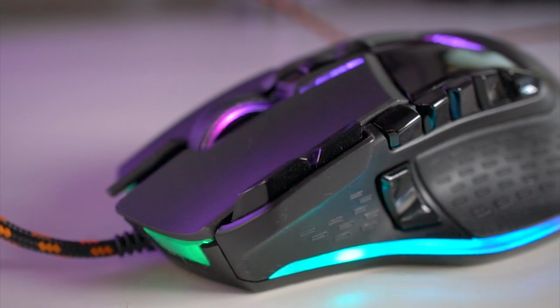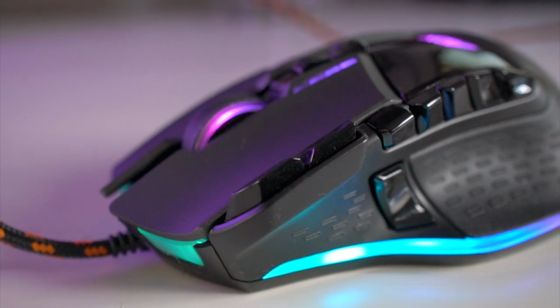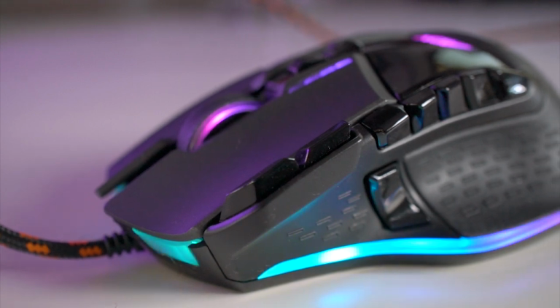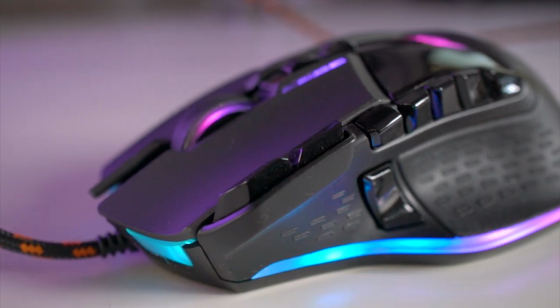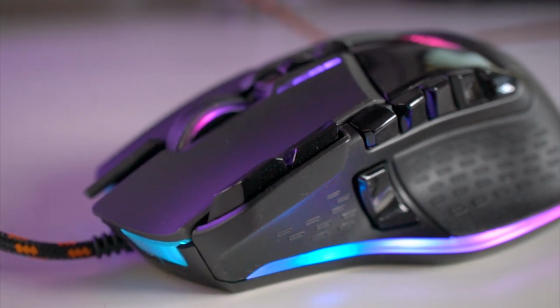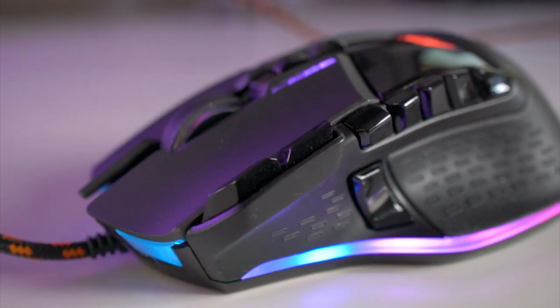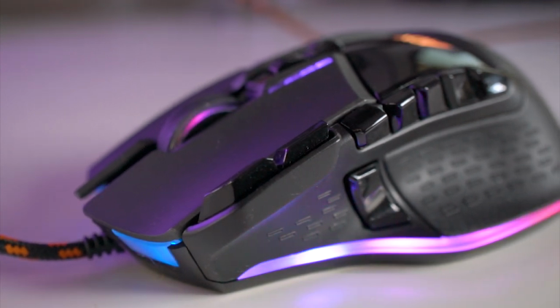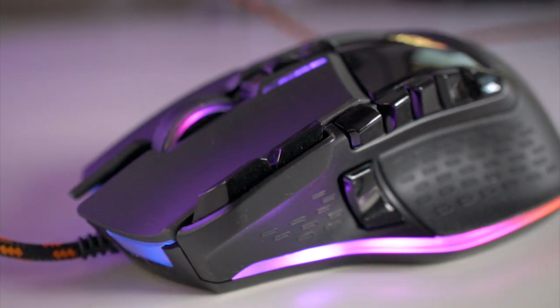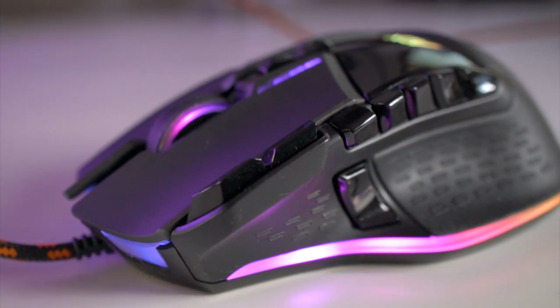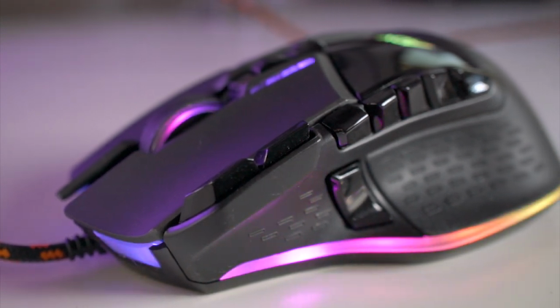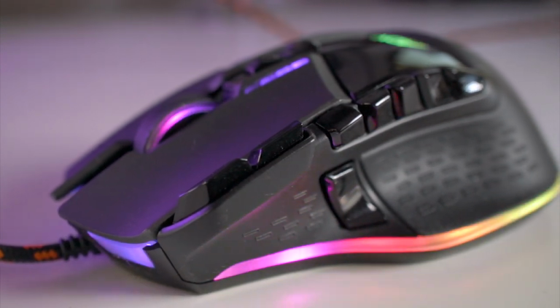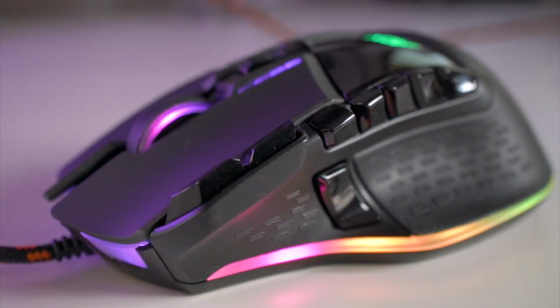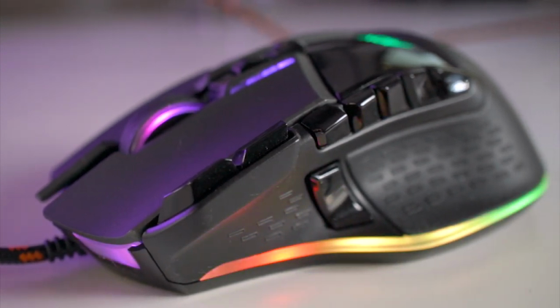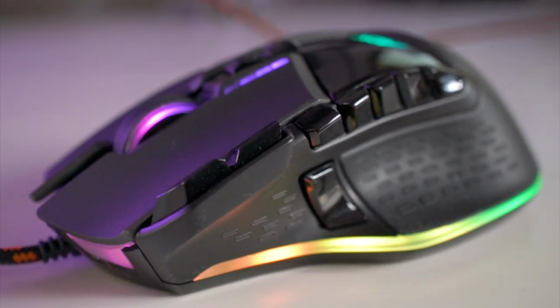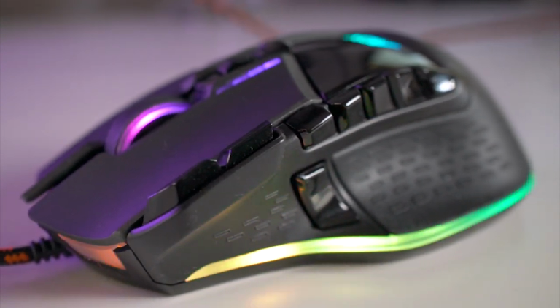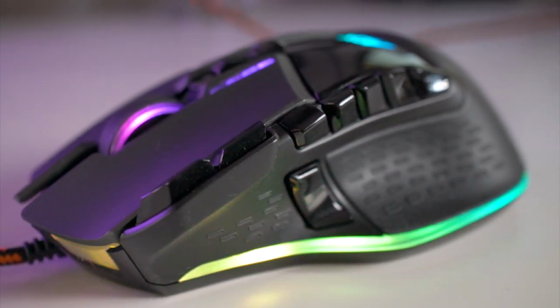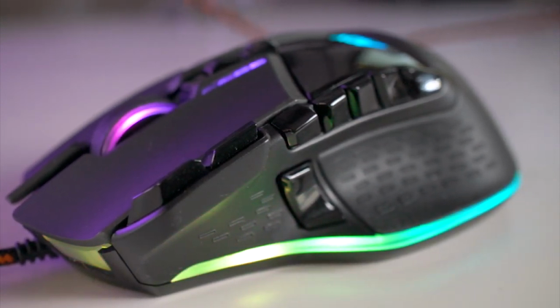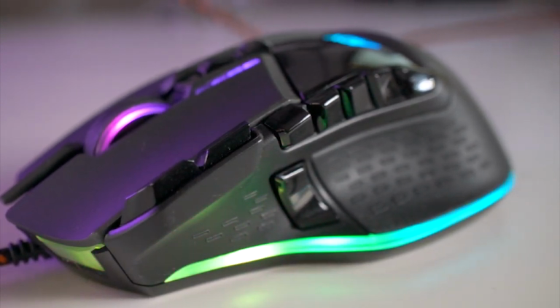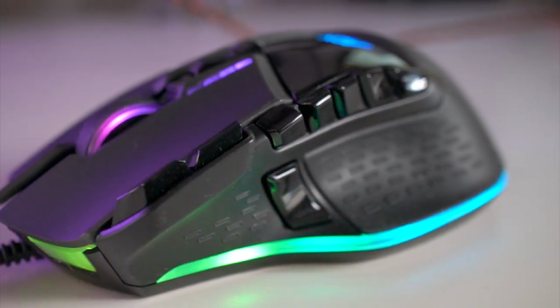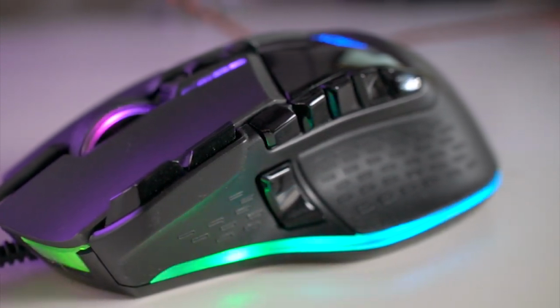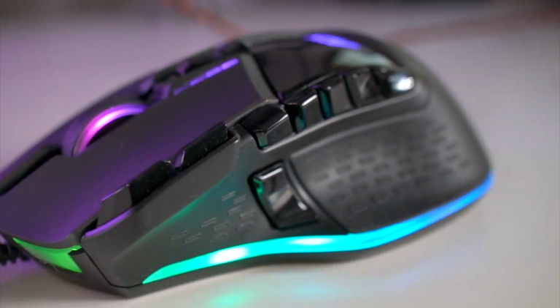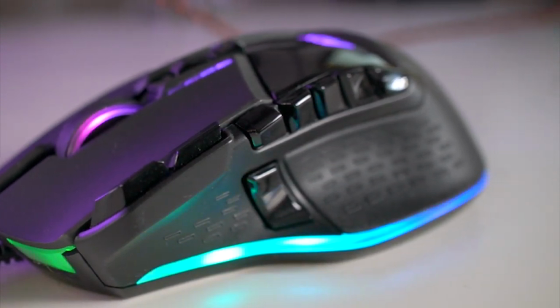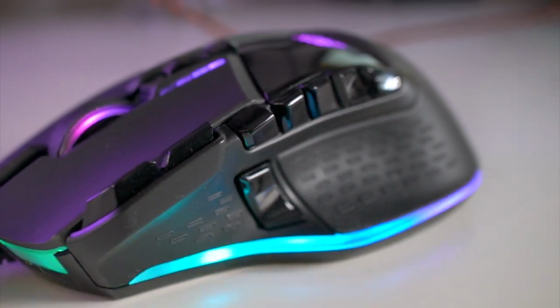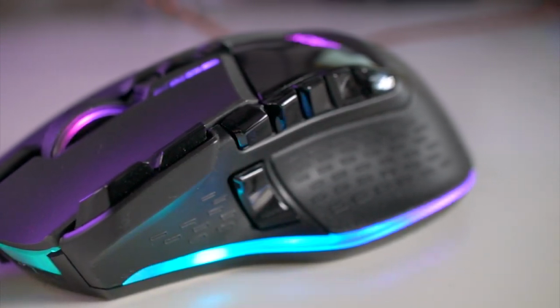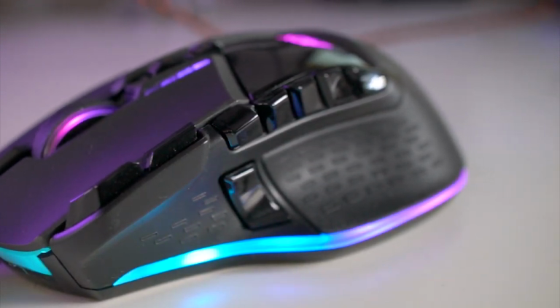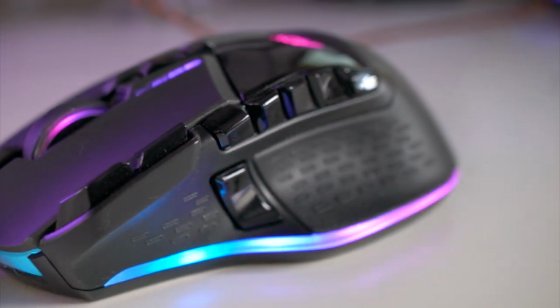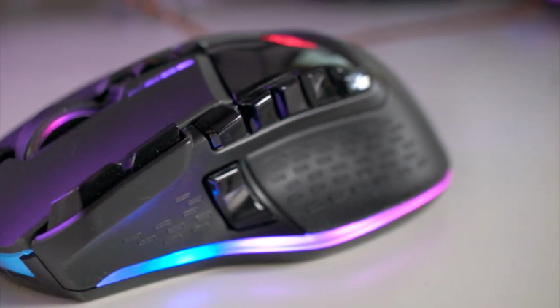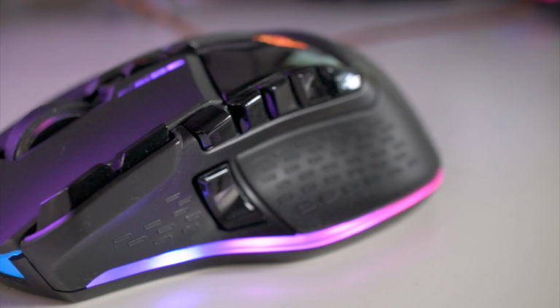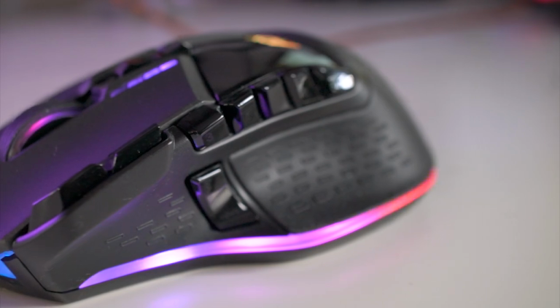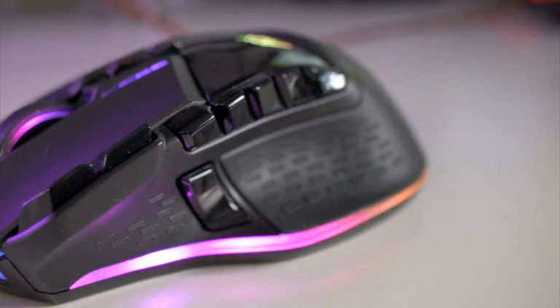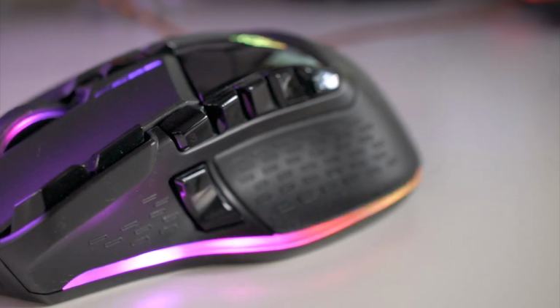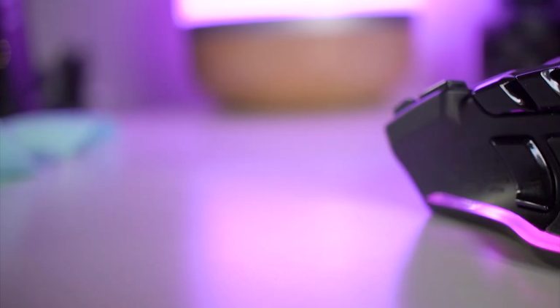And then you've got six buttons for your thumb down the left-hand side as well.